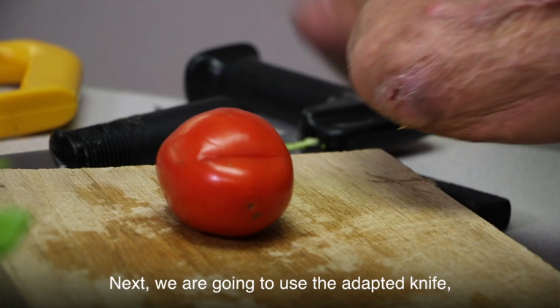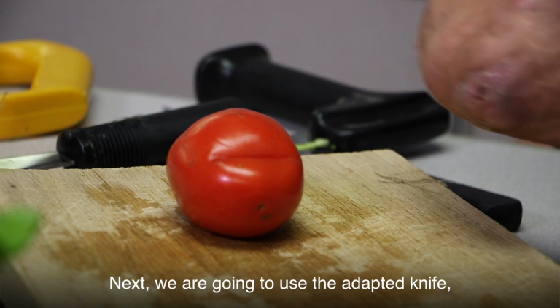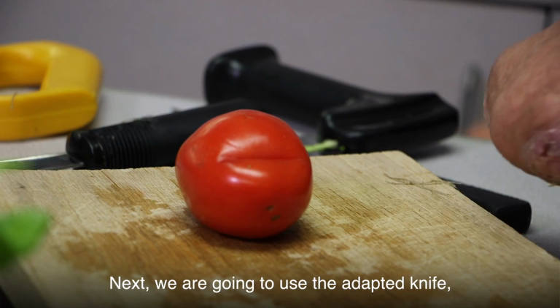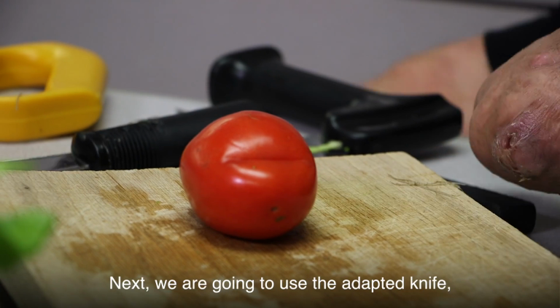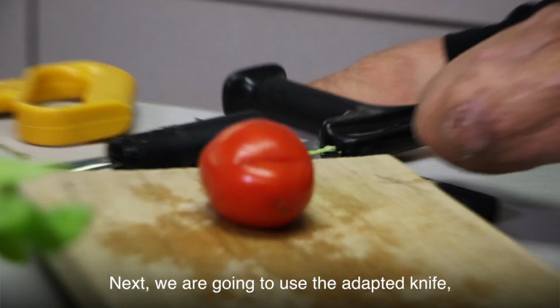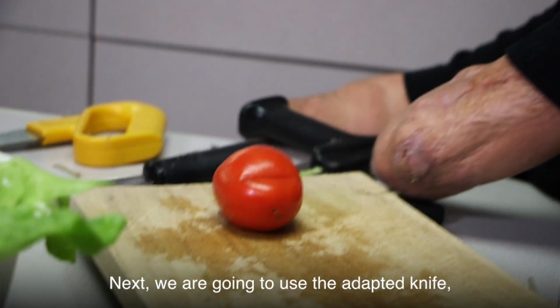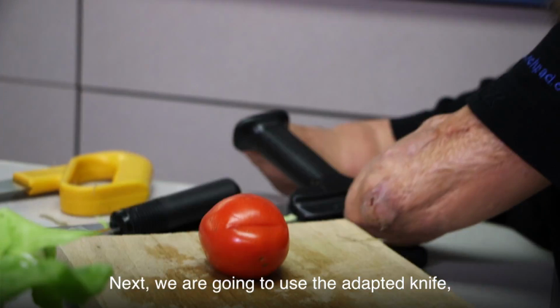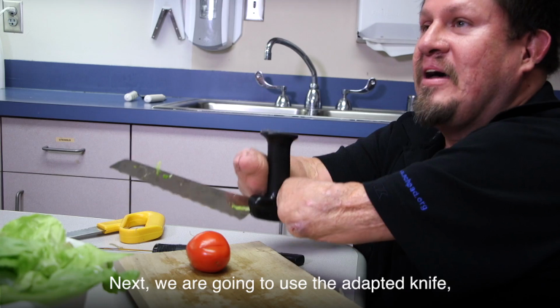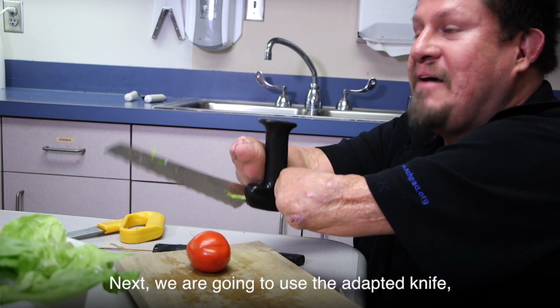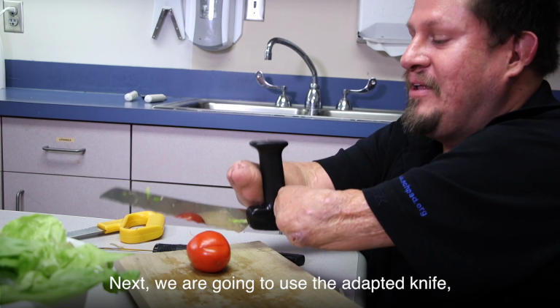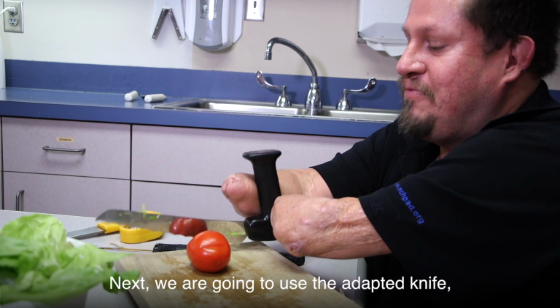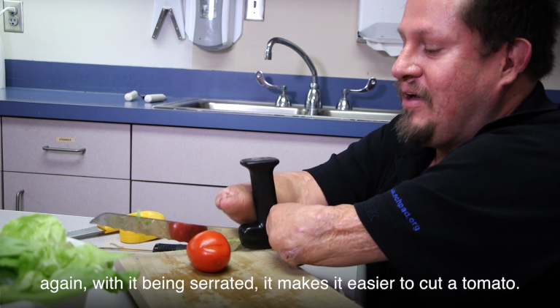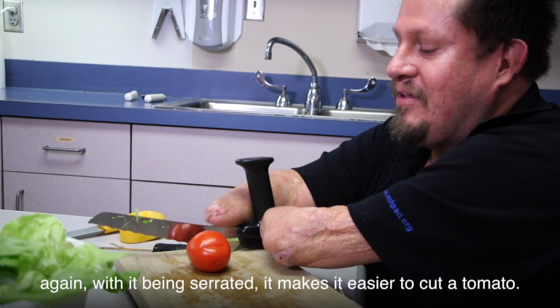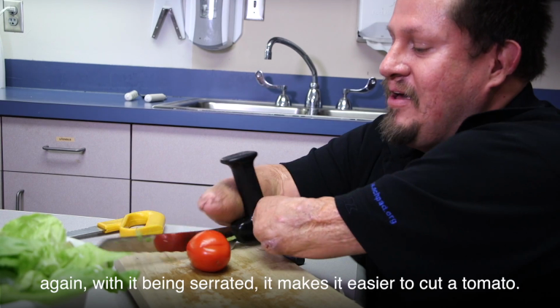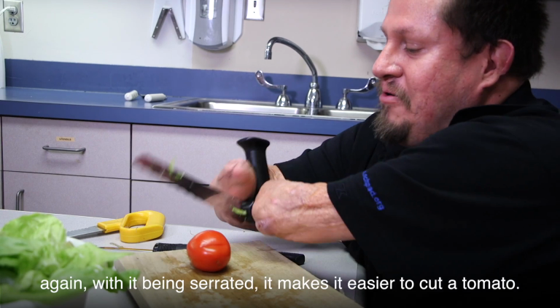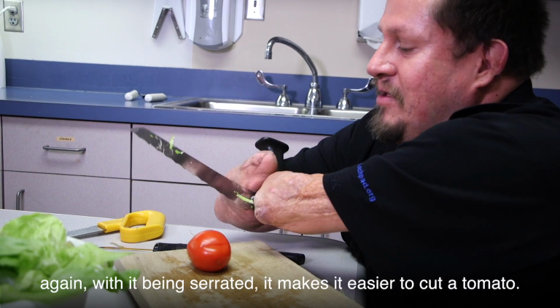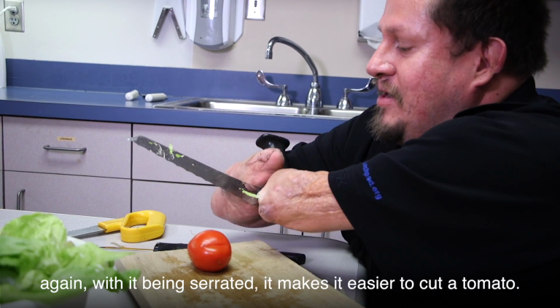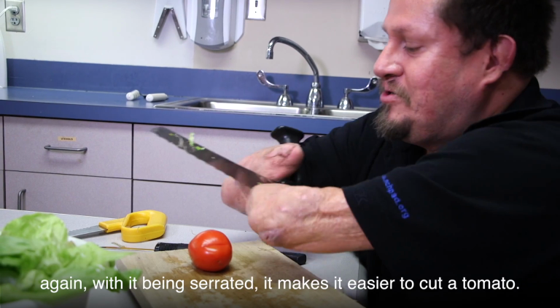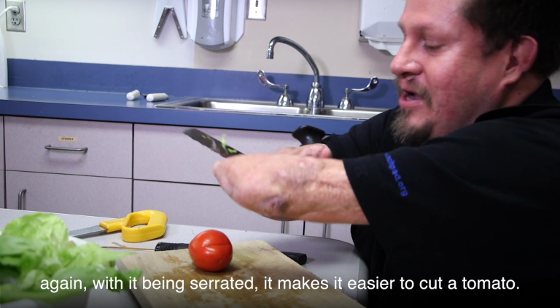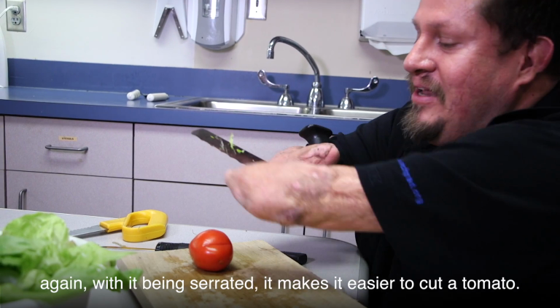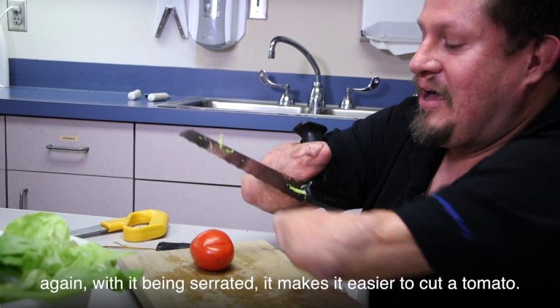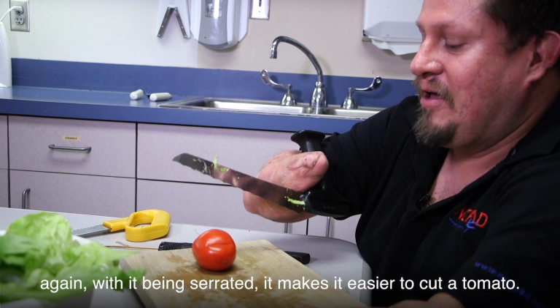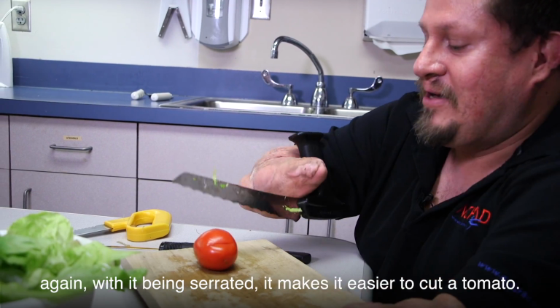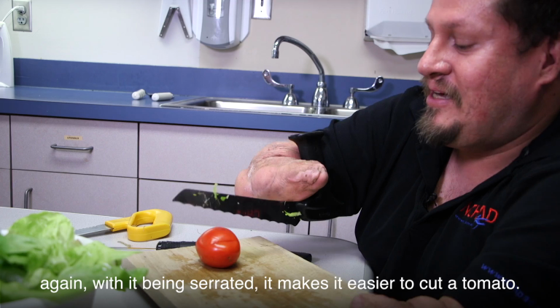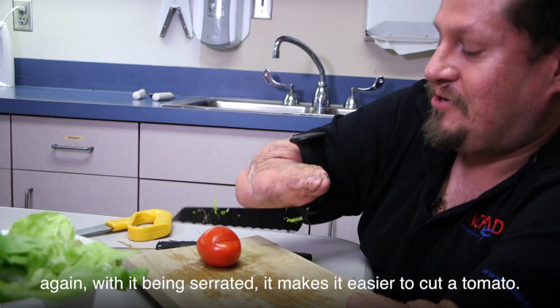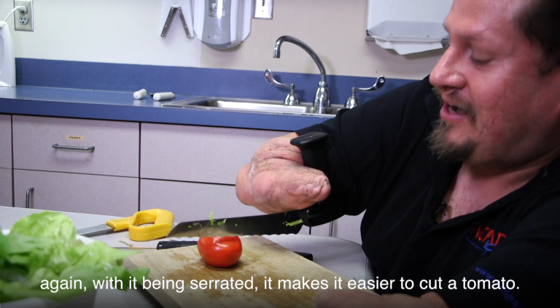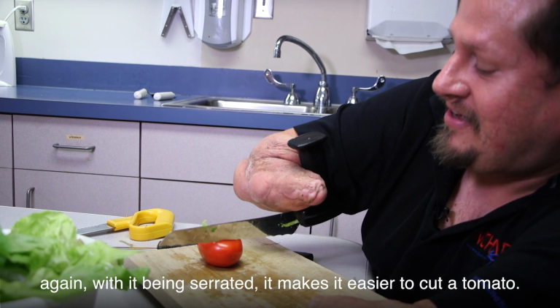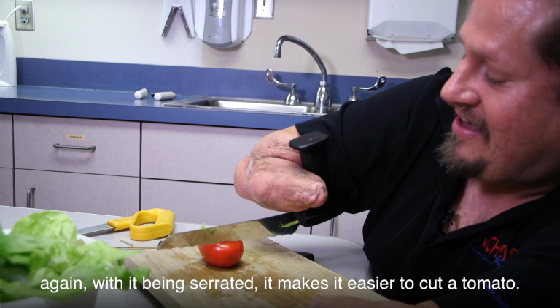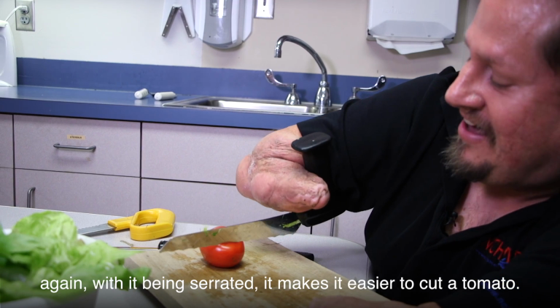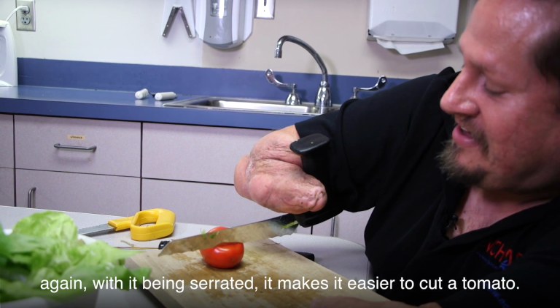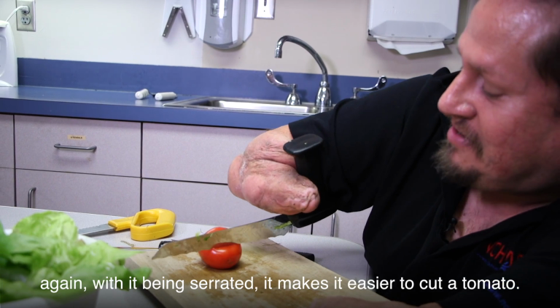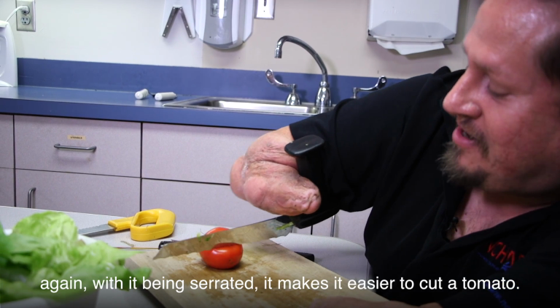Next we're going to use the adaptive knife again. With it being serrated, it makes it easier to cut a tomato.